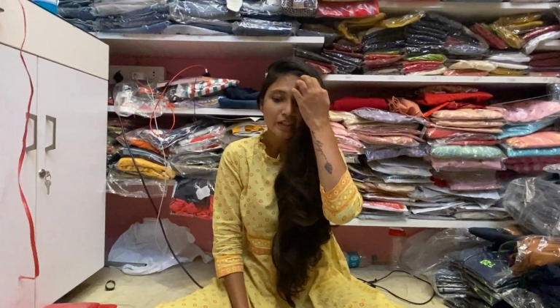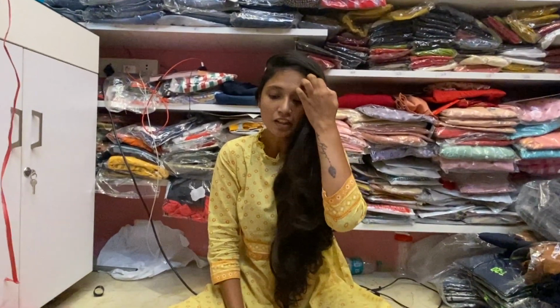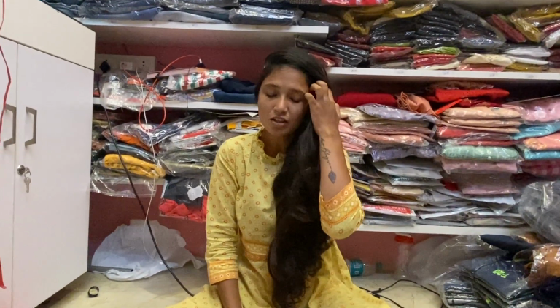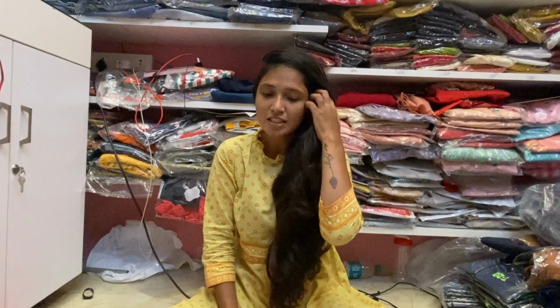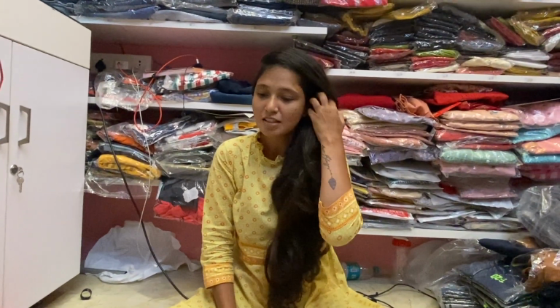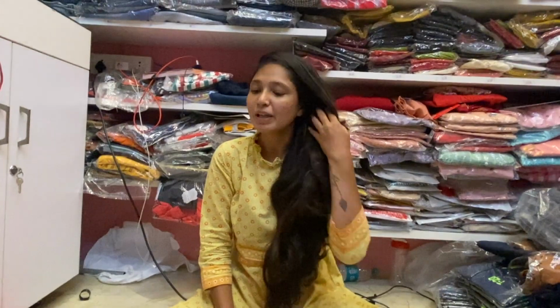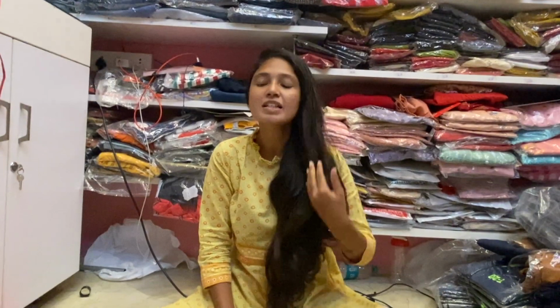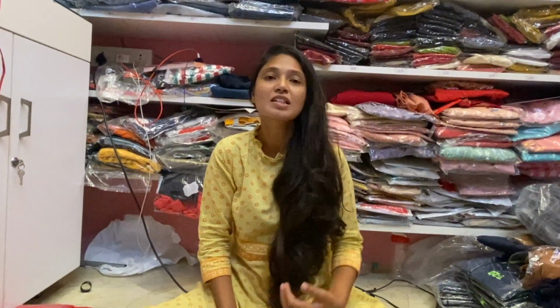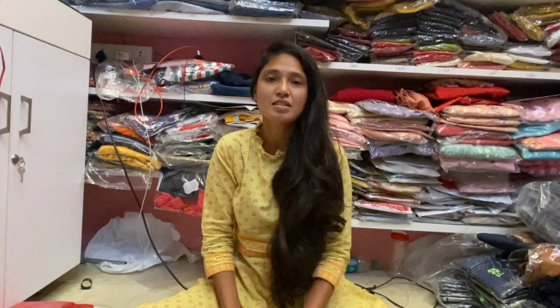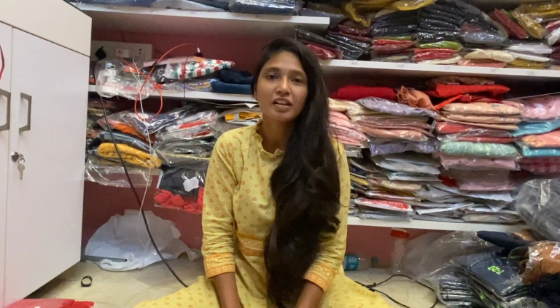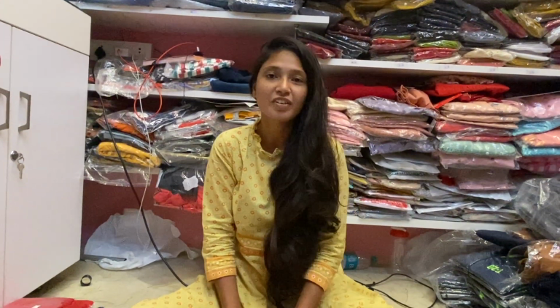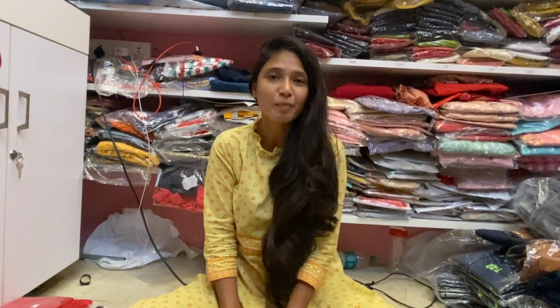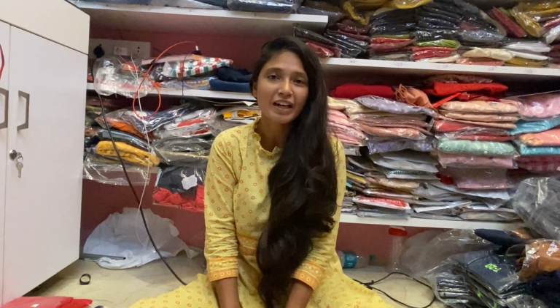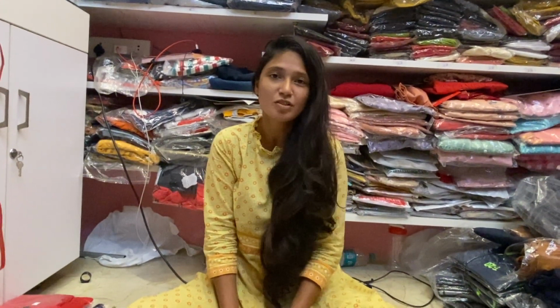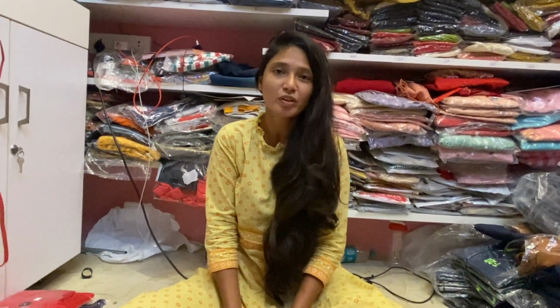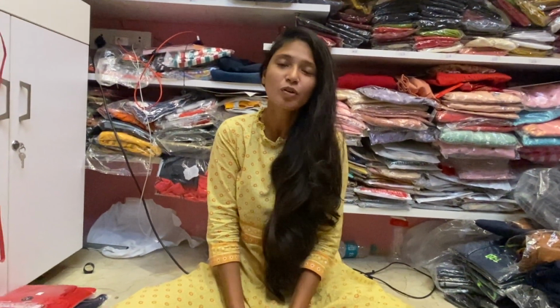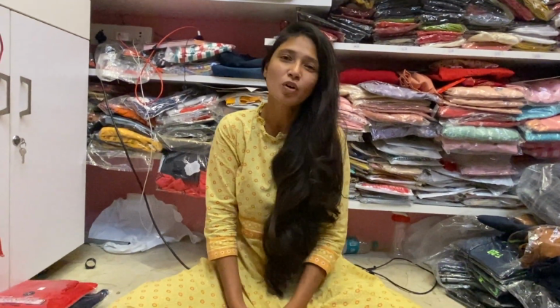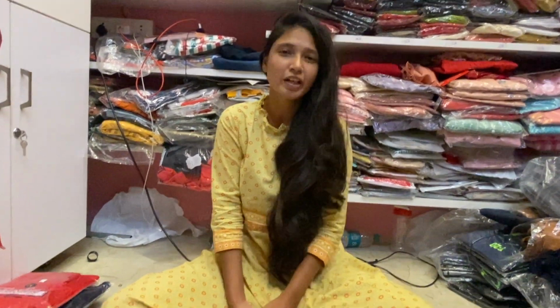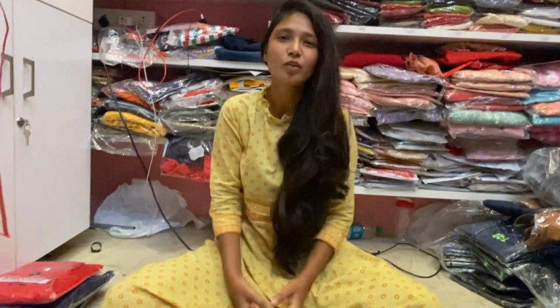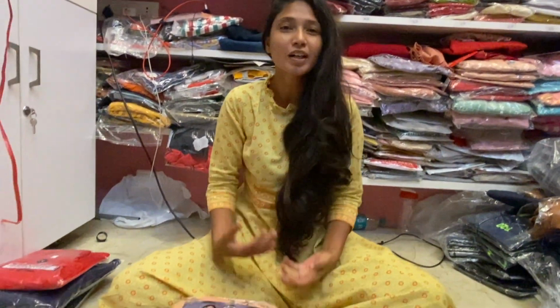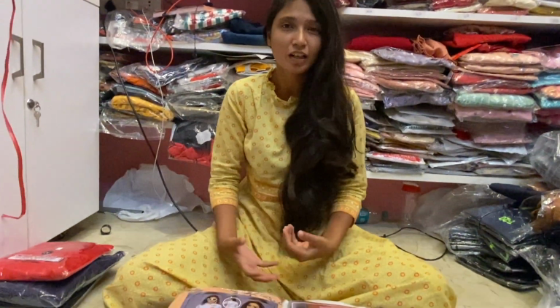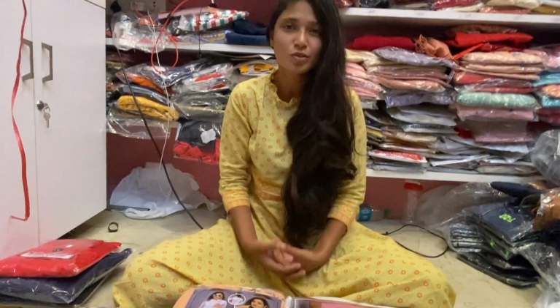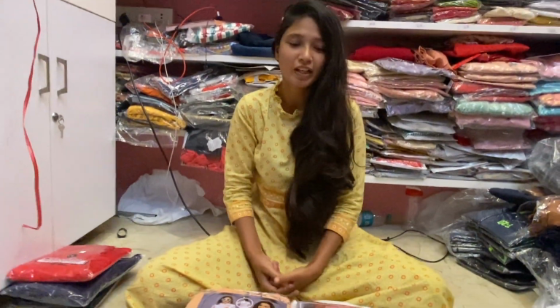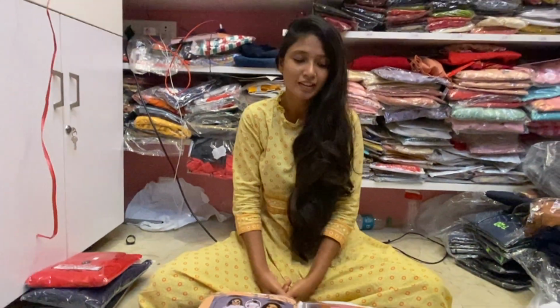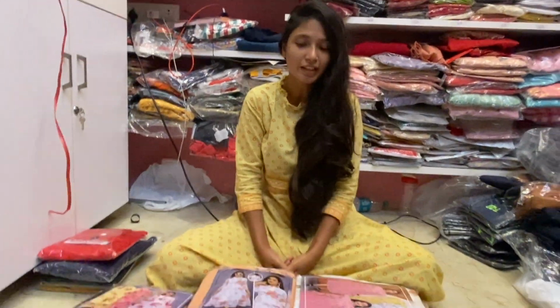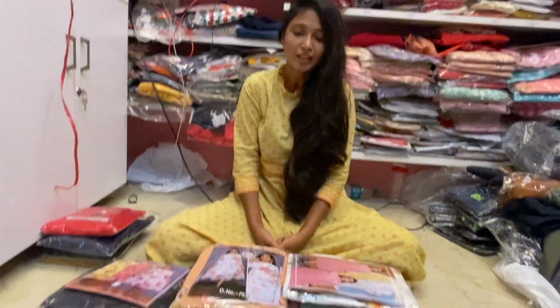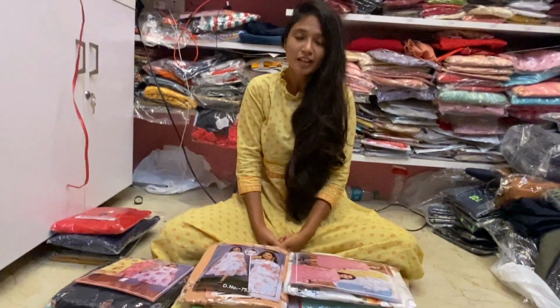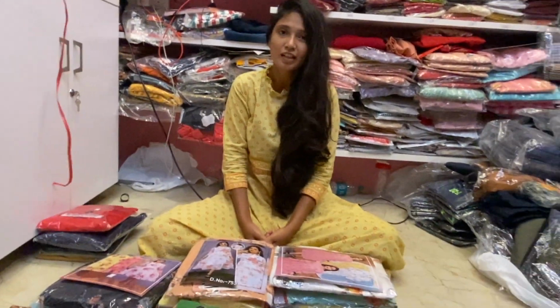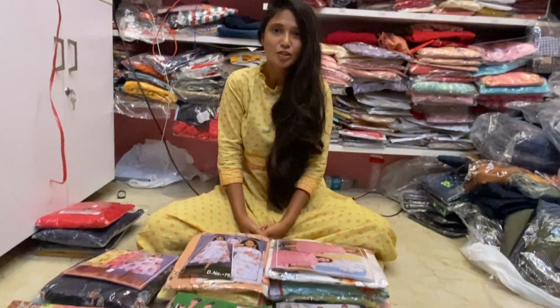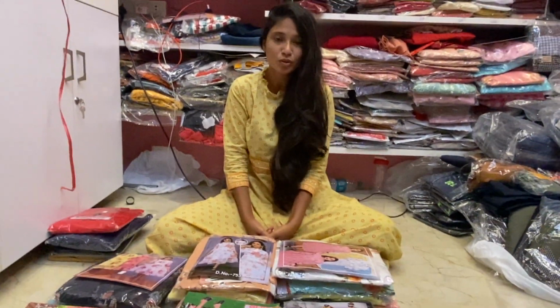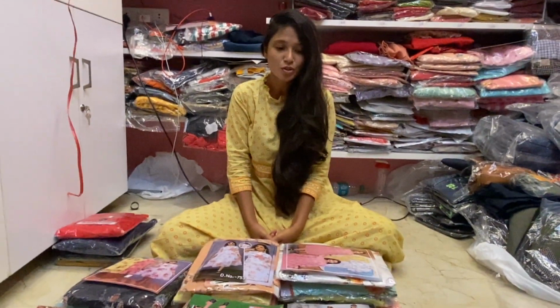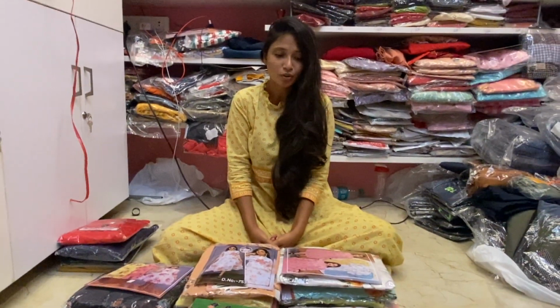There are 6 different patterns in different colors. Let's take a look.